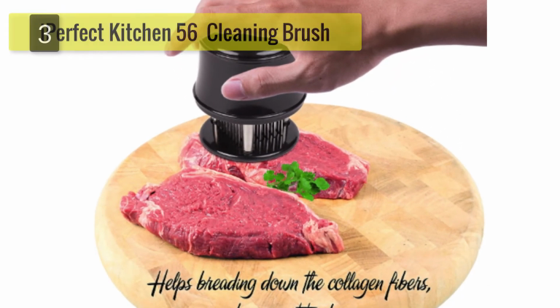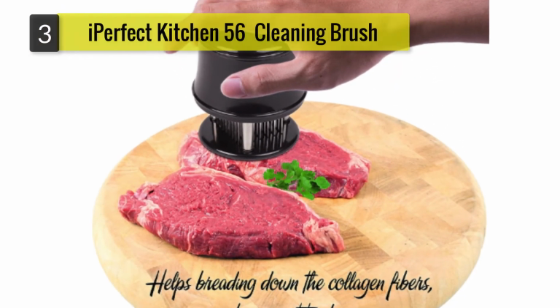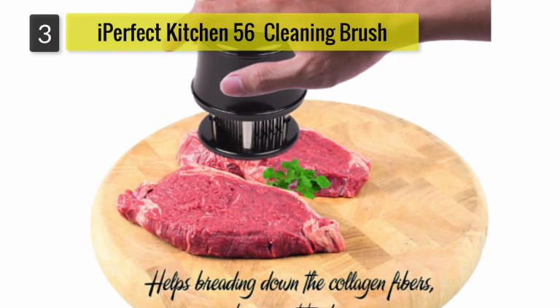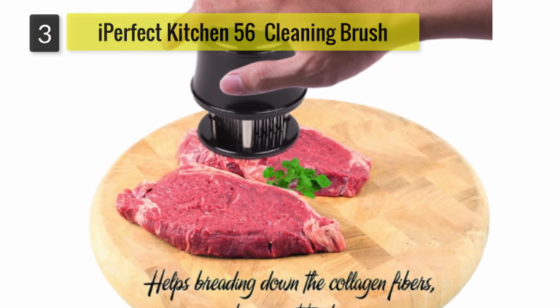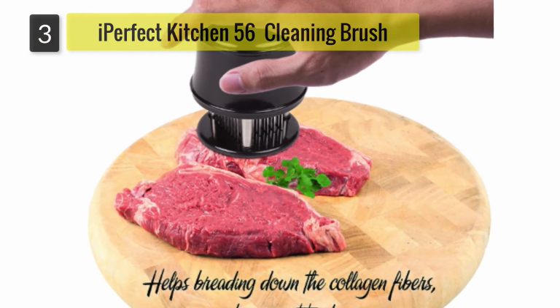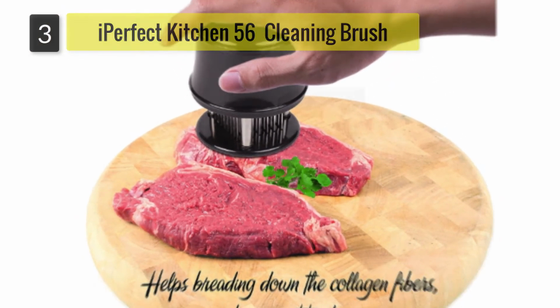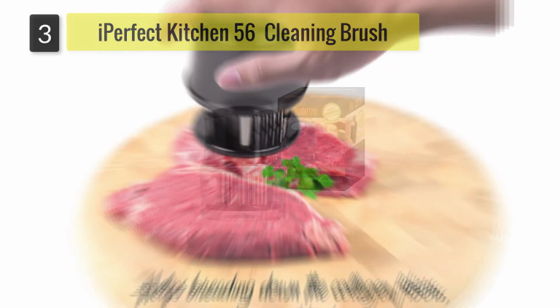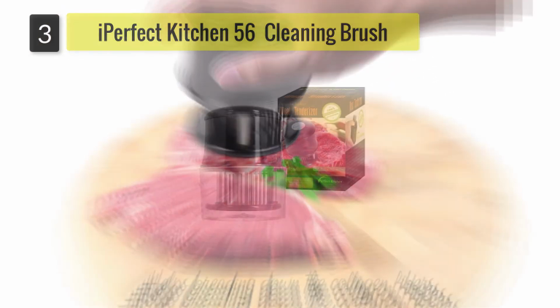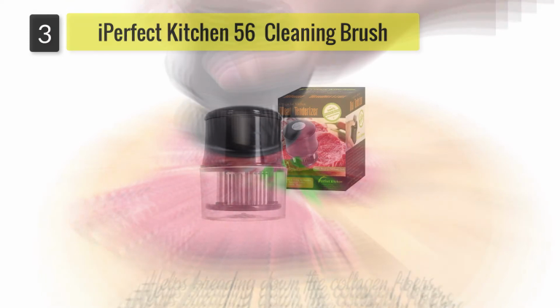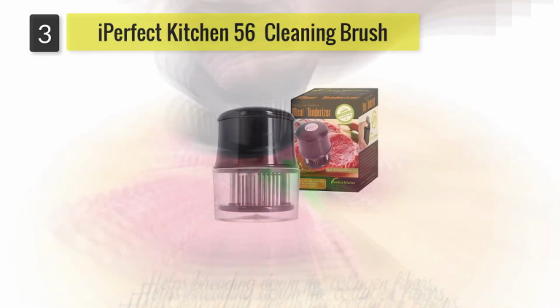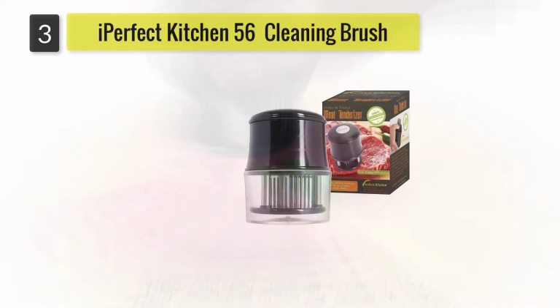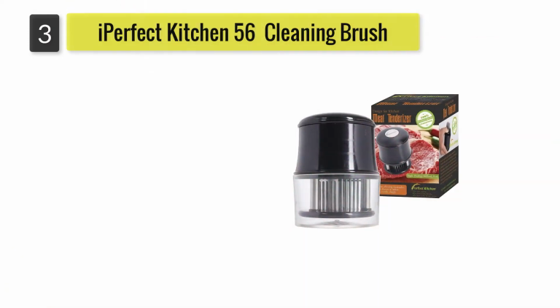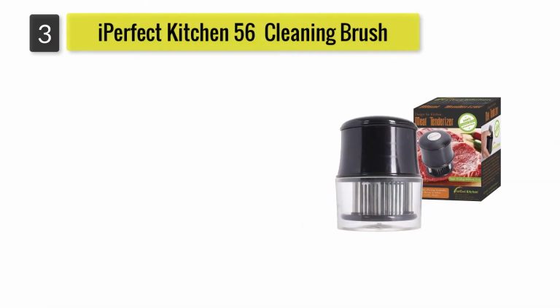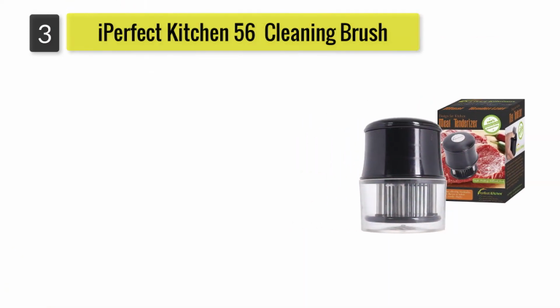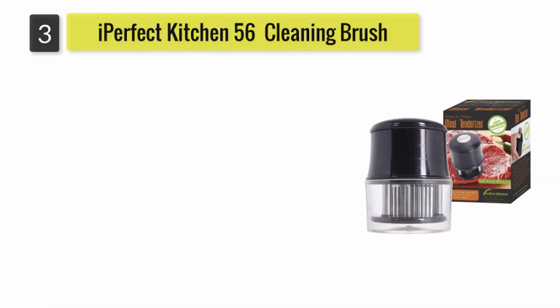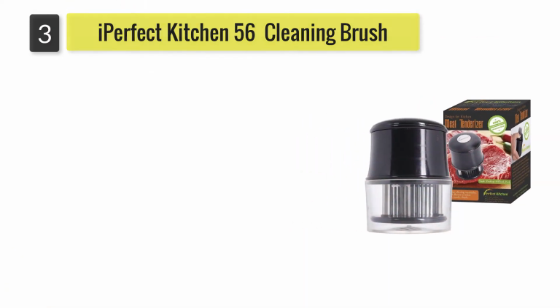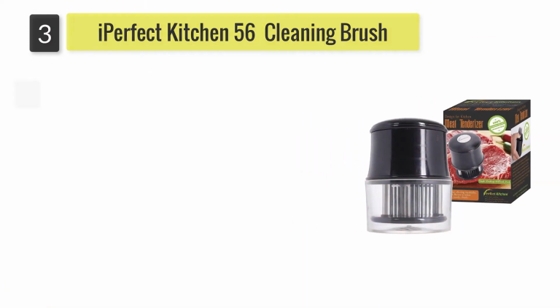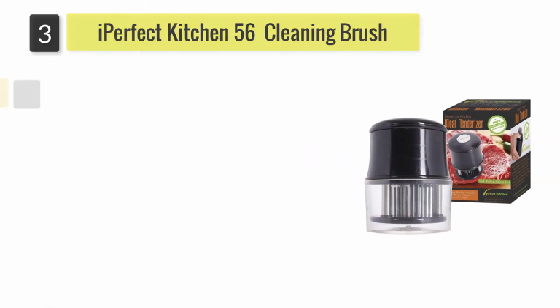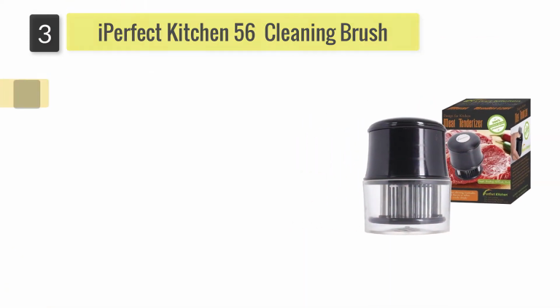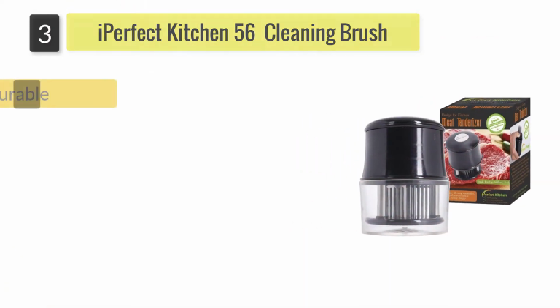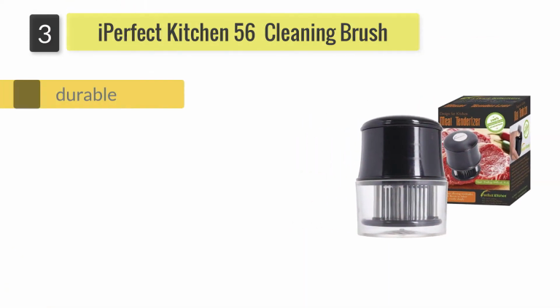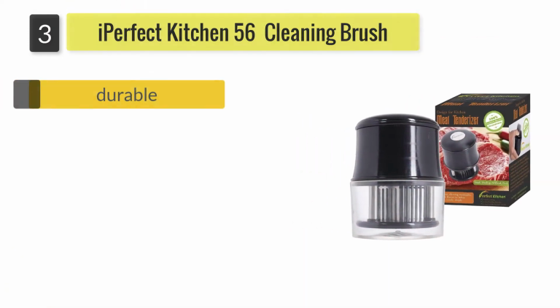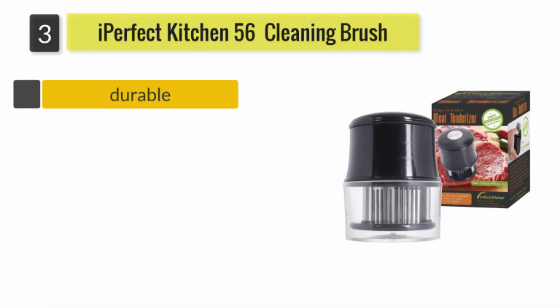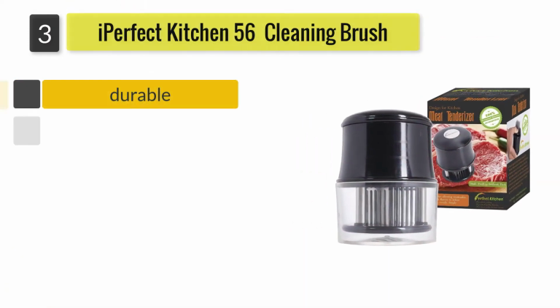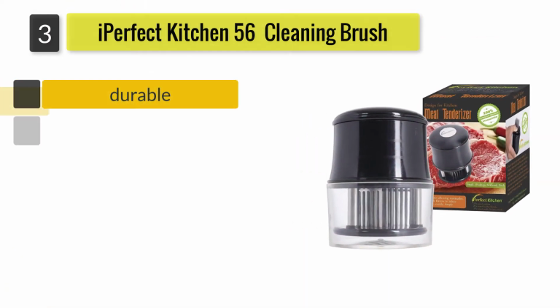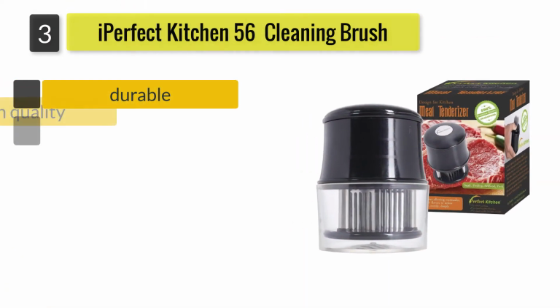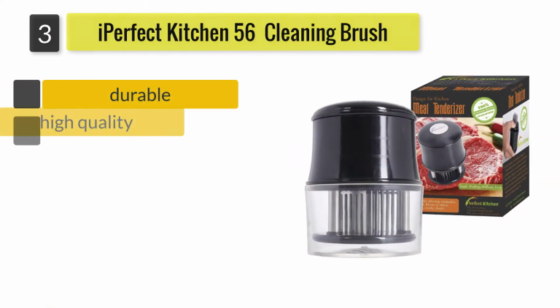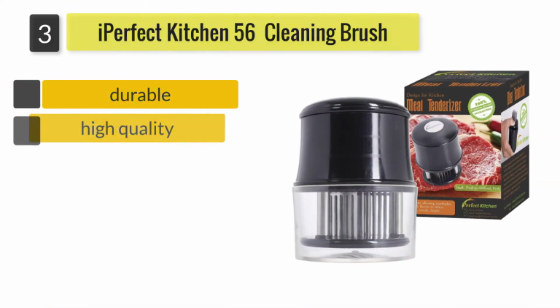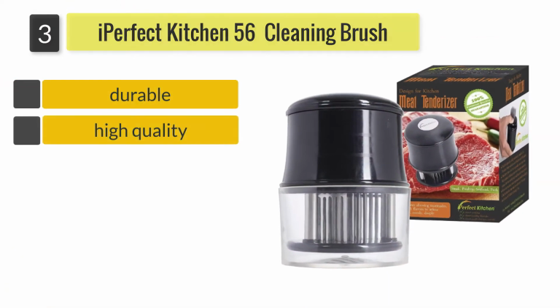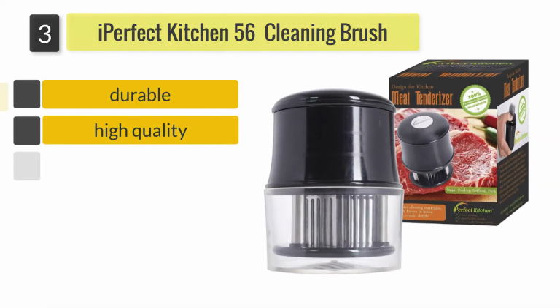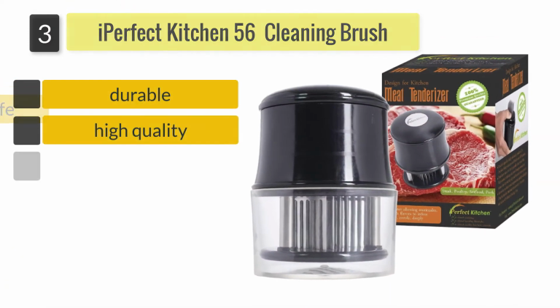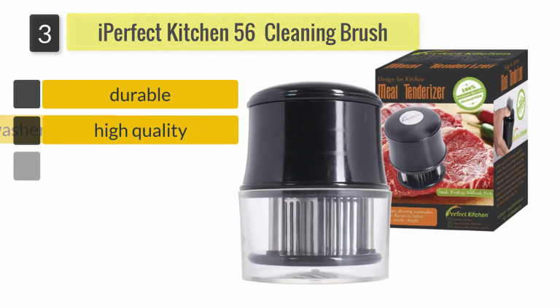Number 3: Hyperfect Kitchen 56 Stainless Steel Blades Meat Tenderizer.